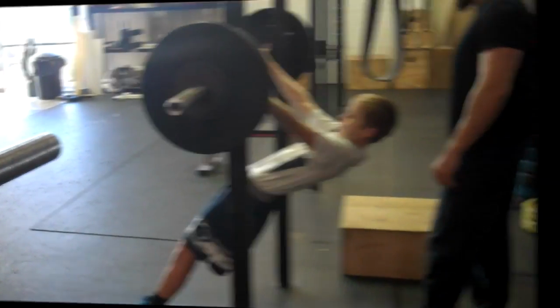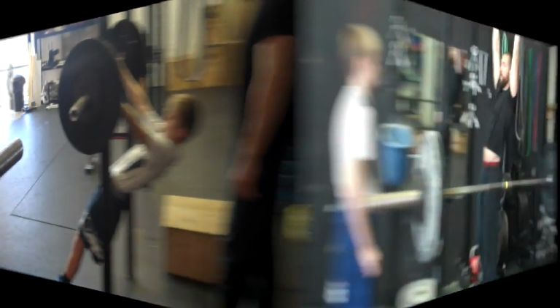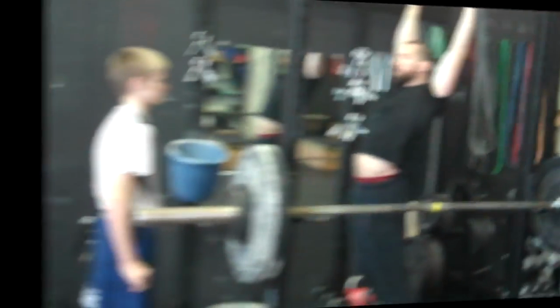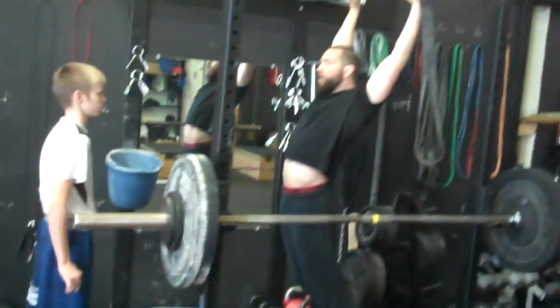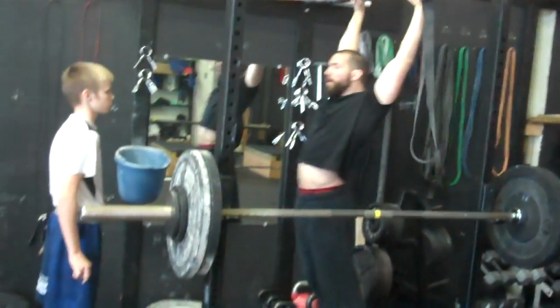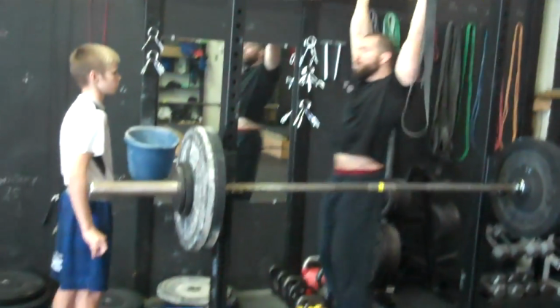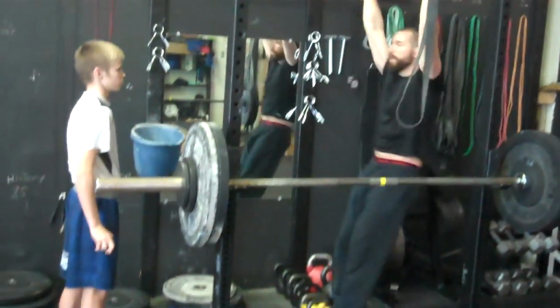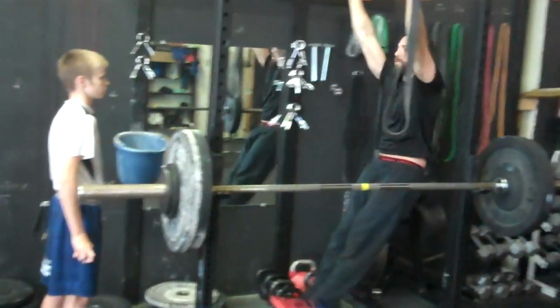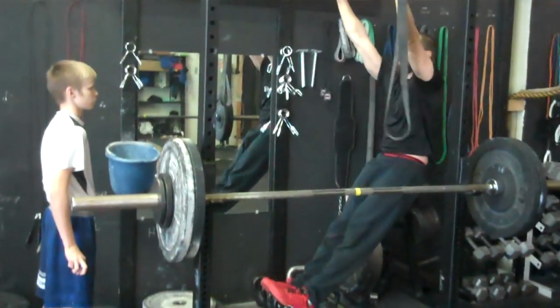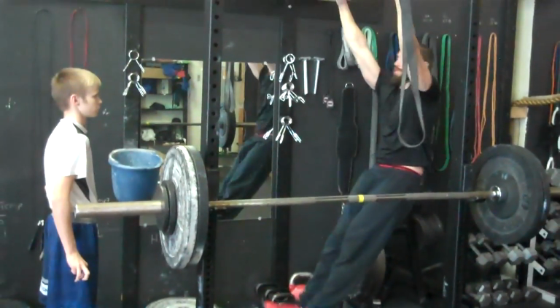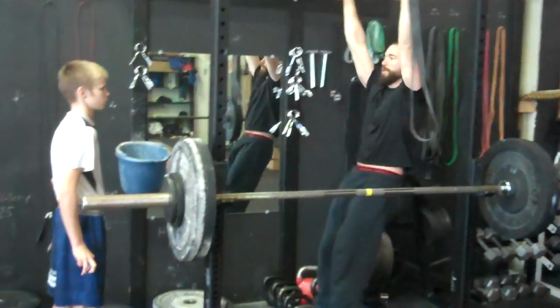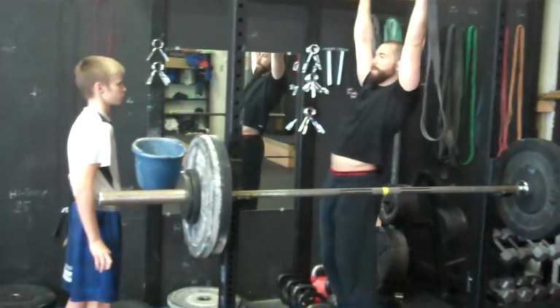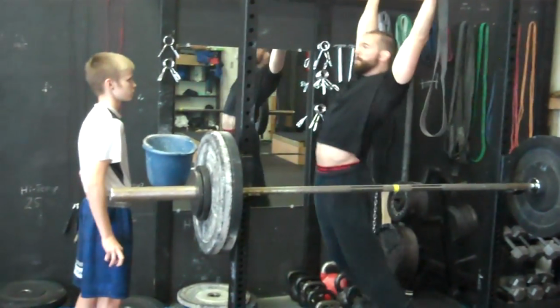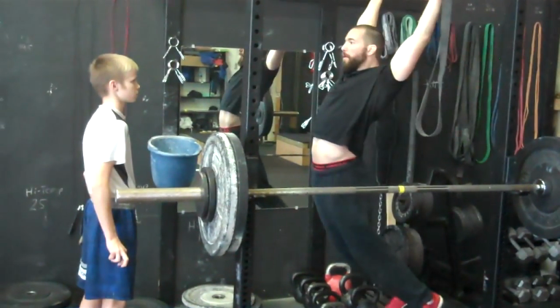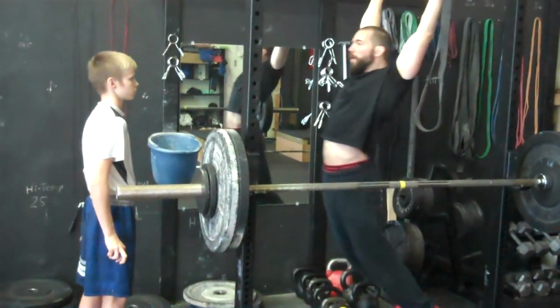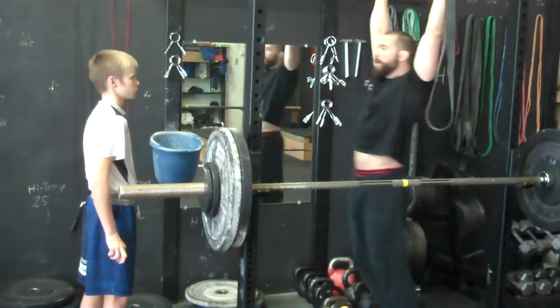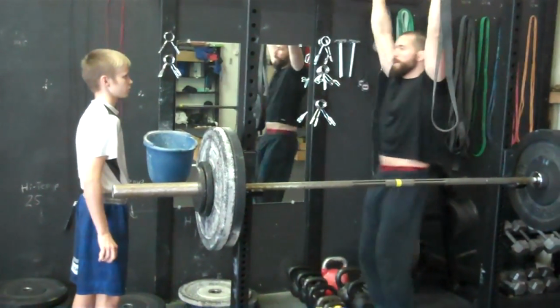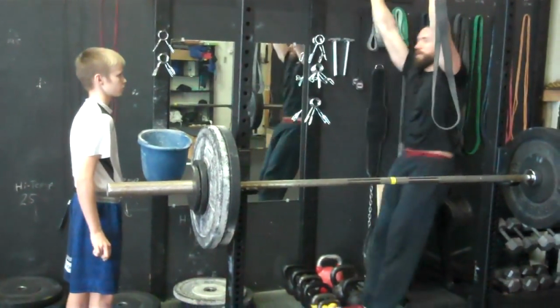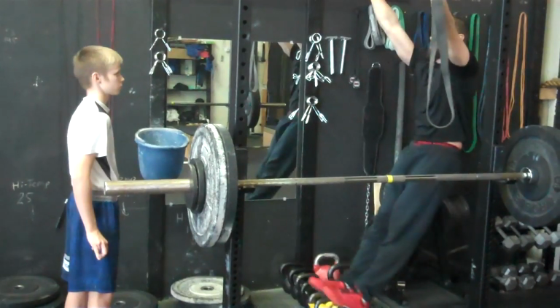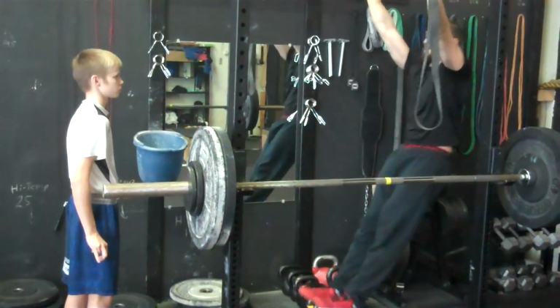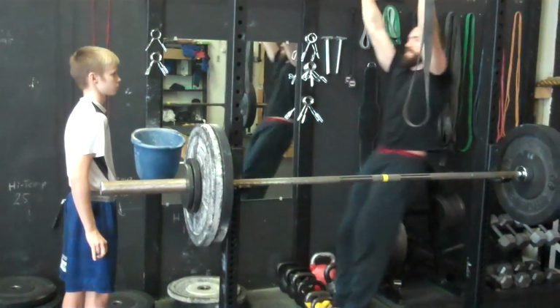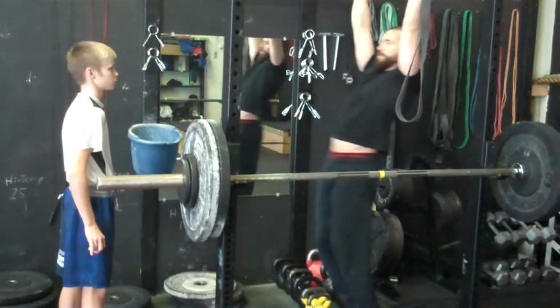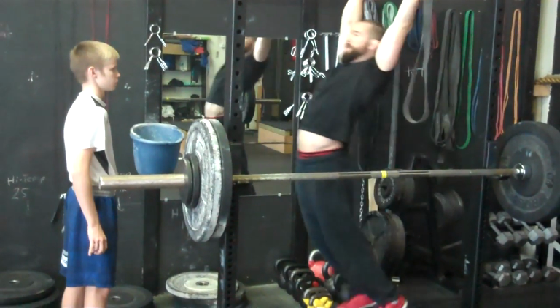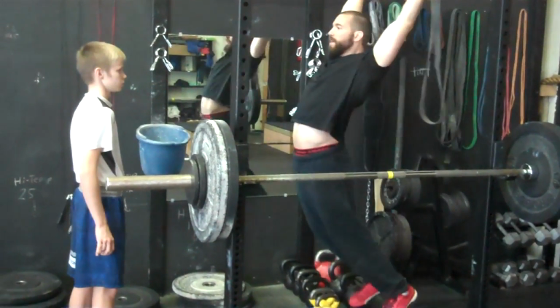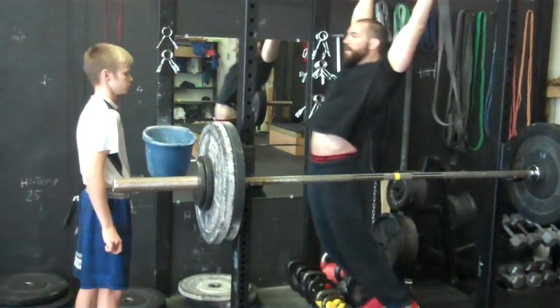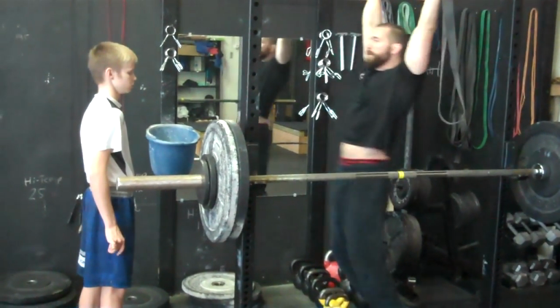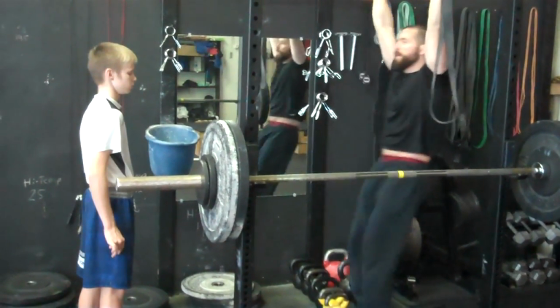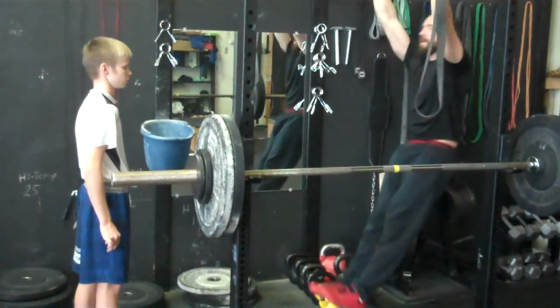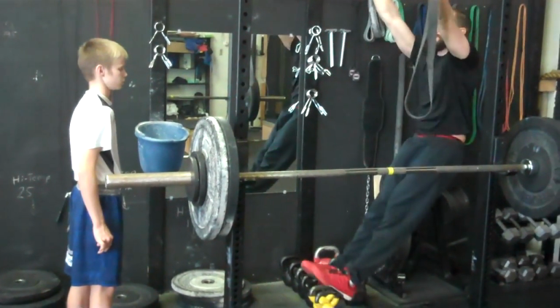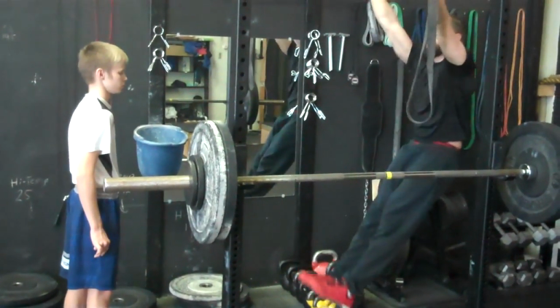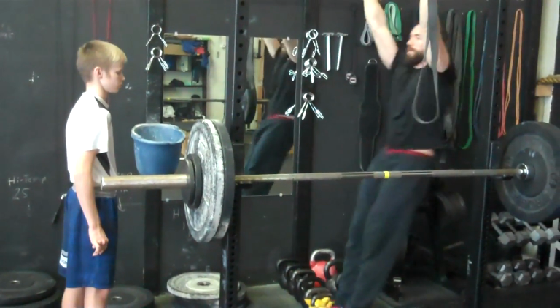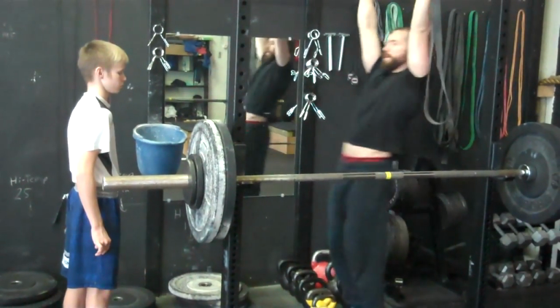One, two, three. One — pull. One, pull. Good job. You want to start bending? That's what you're doing.